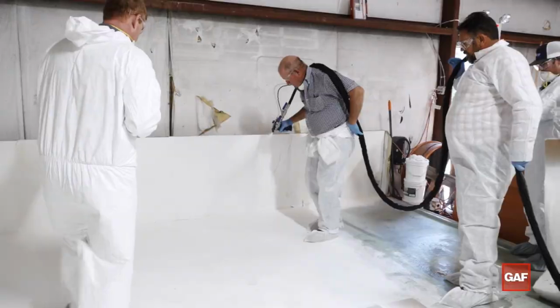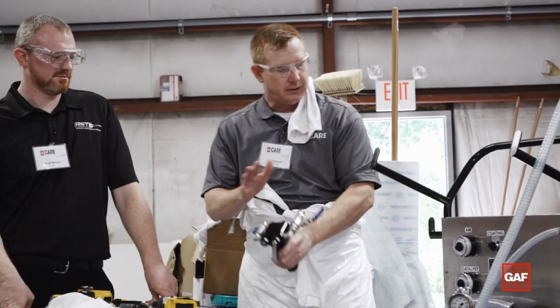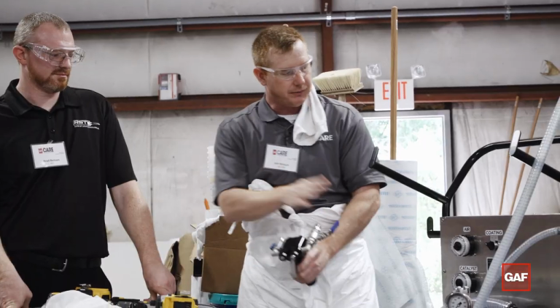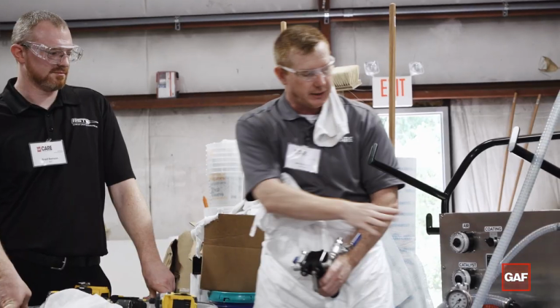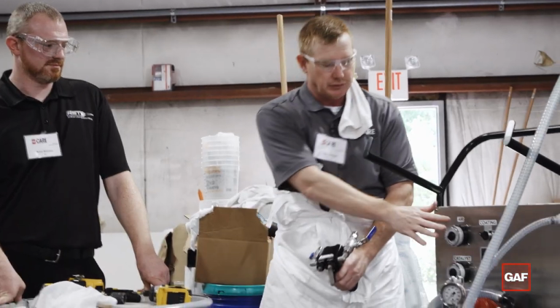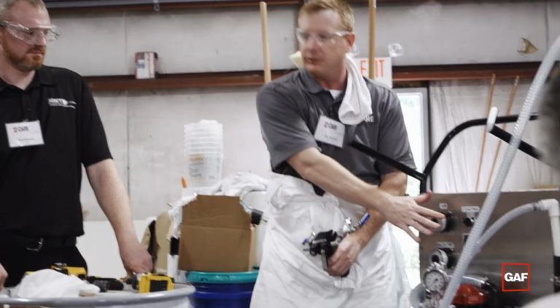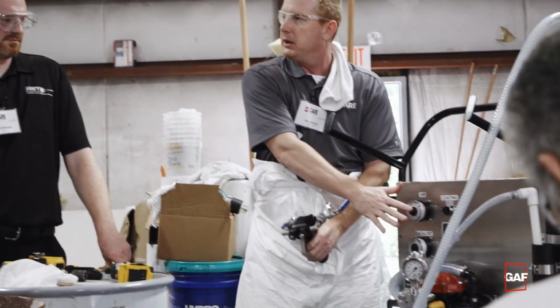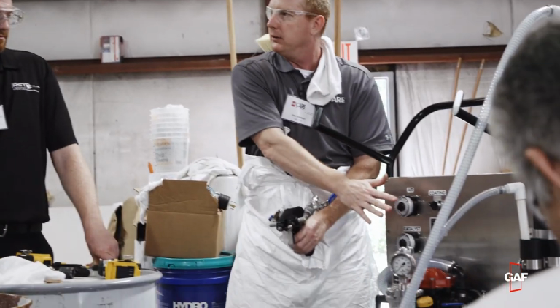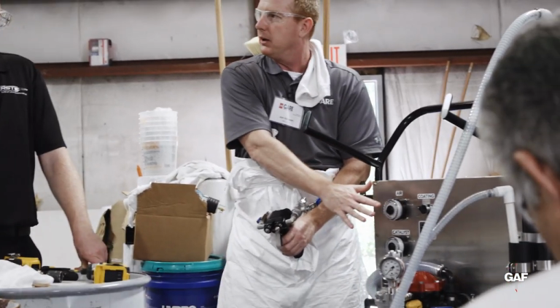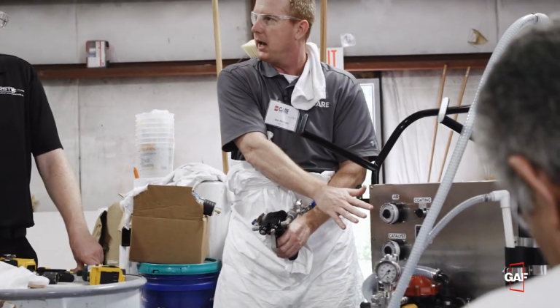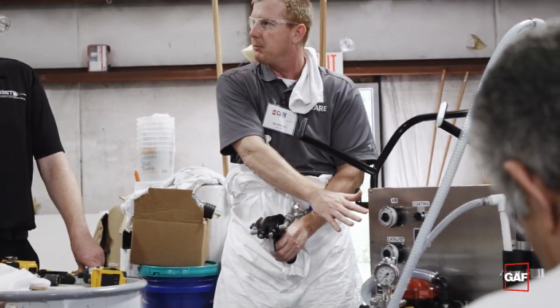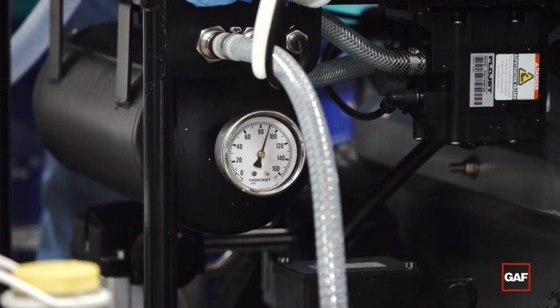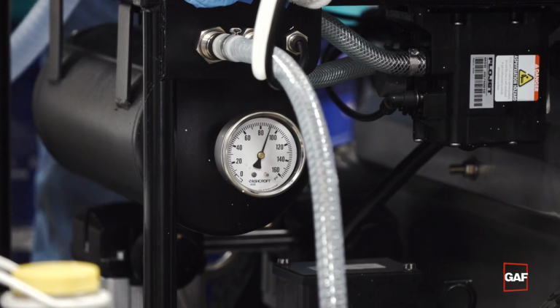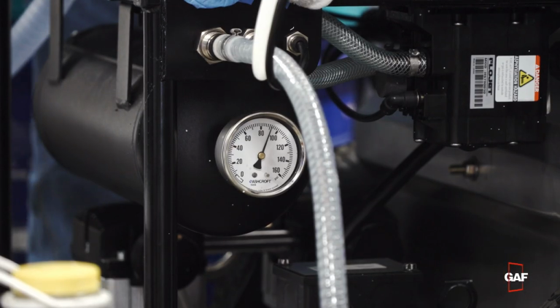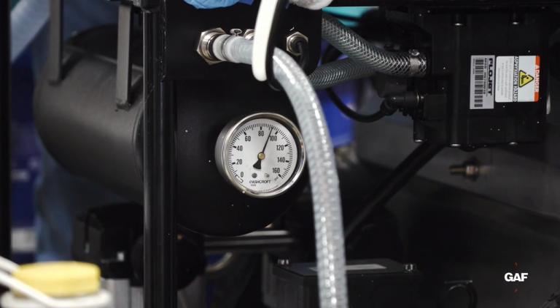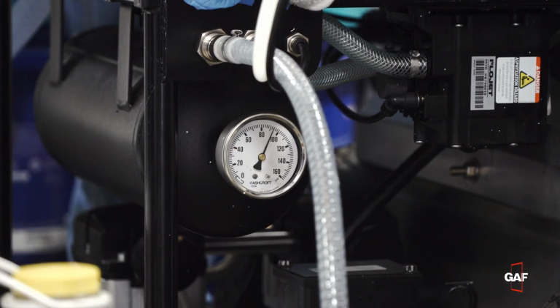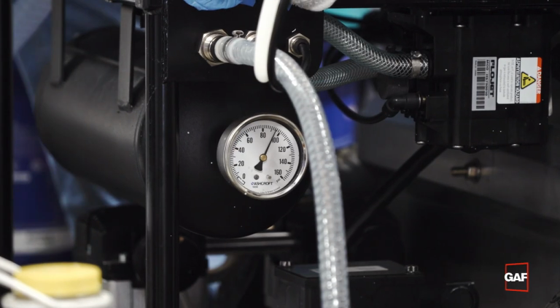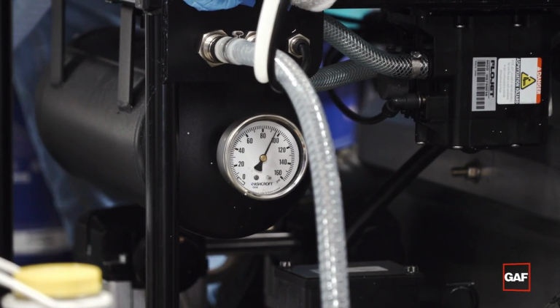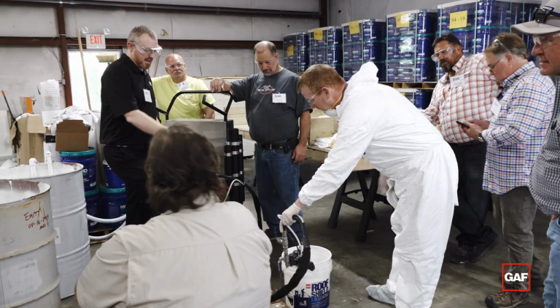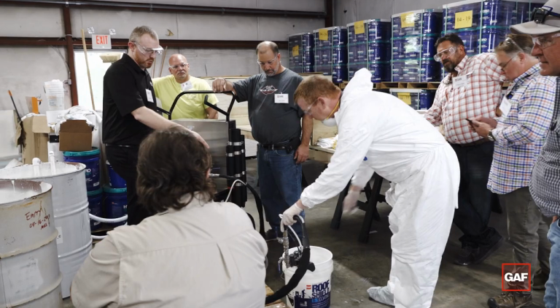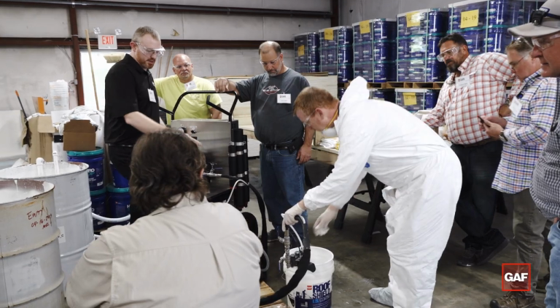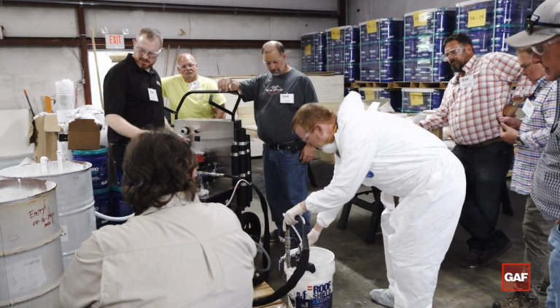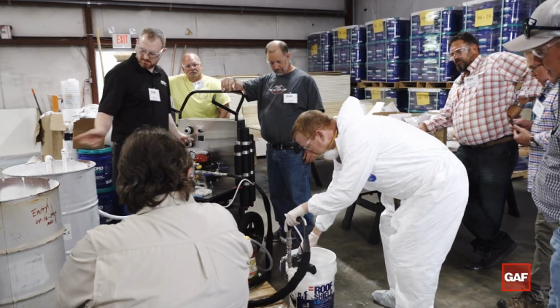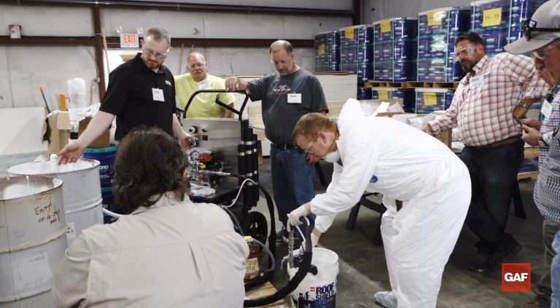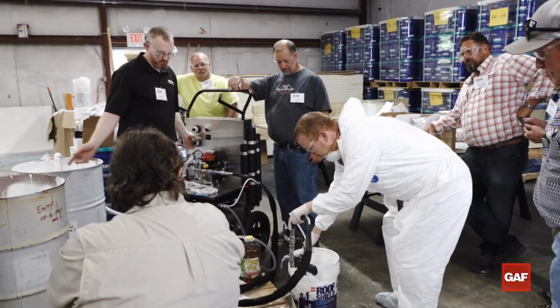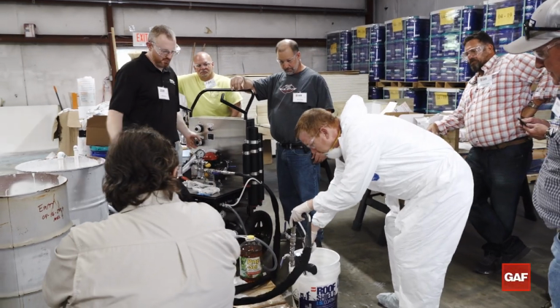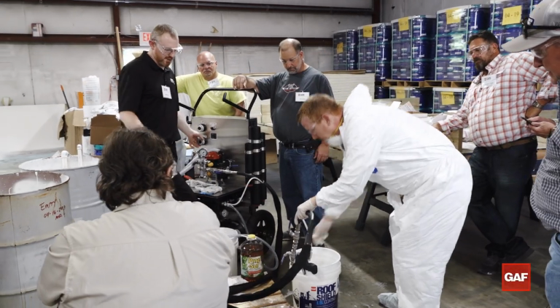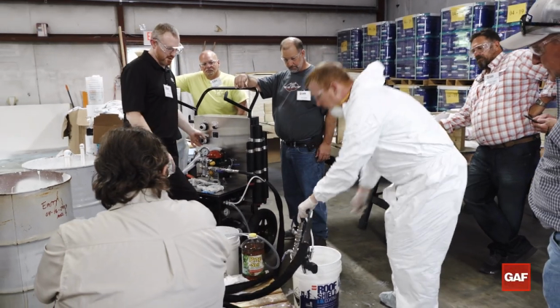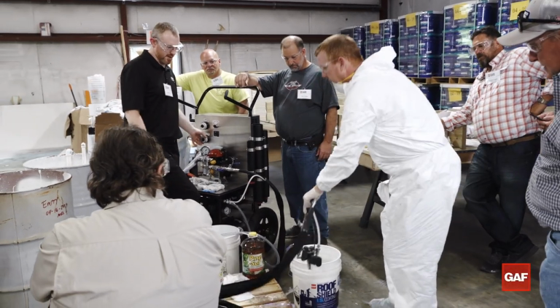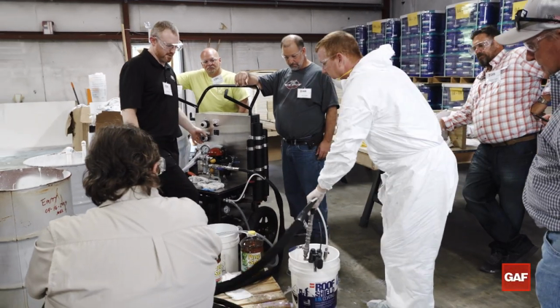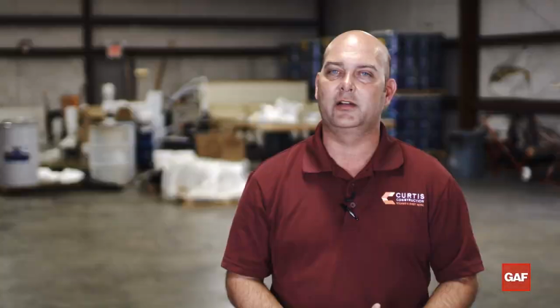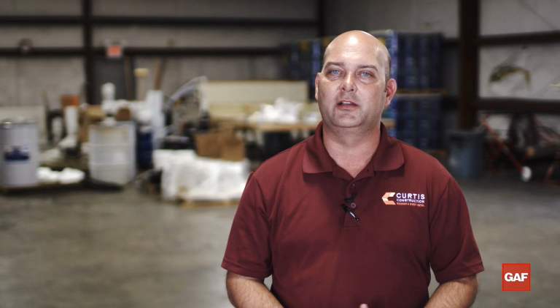The class today allows us true hands-on experience with technical support behind us. The fine adjustment is going to happen at the machine. The class is very exciting — it's exciting technology.